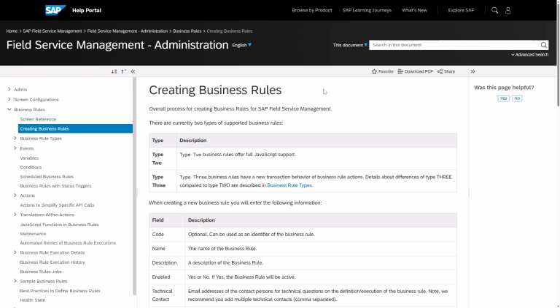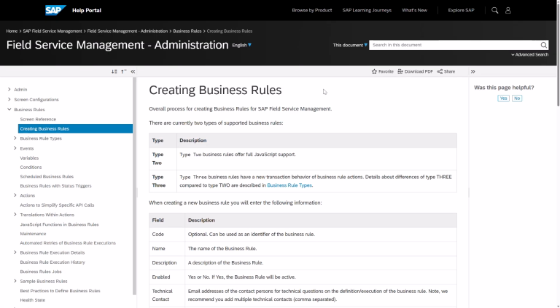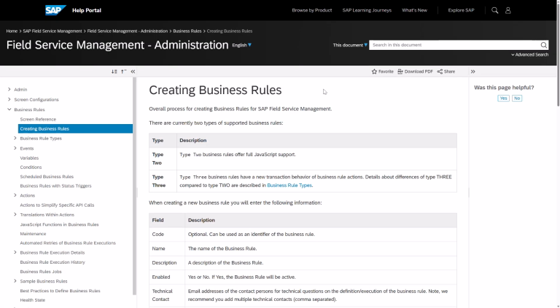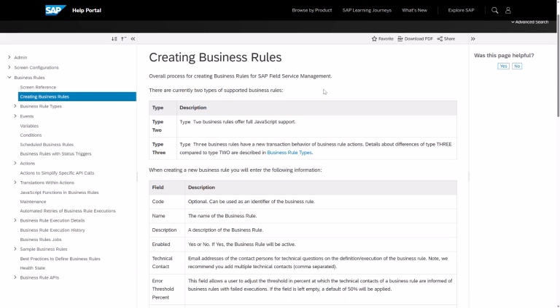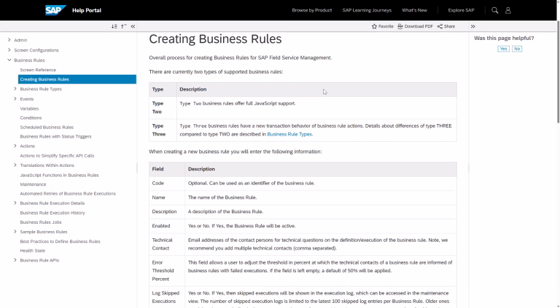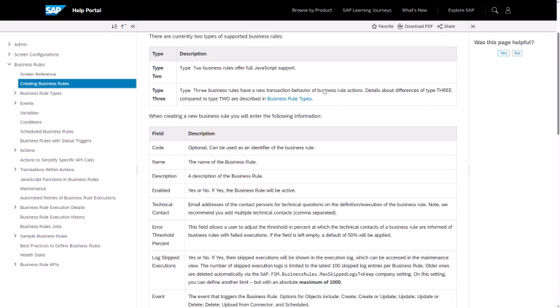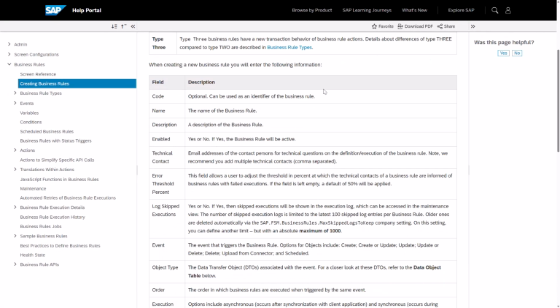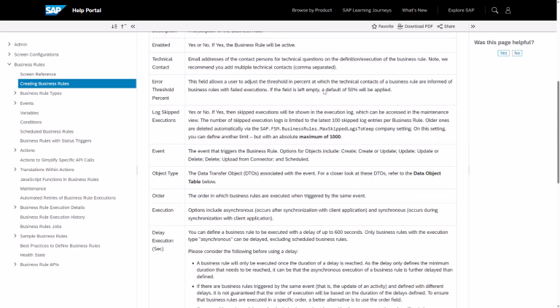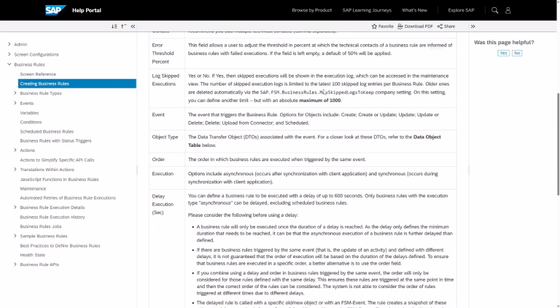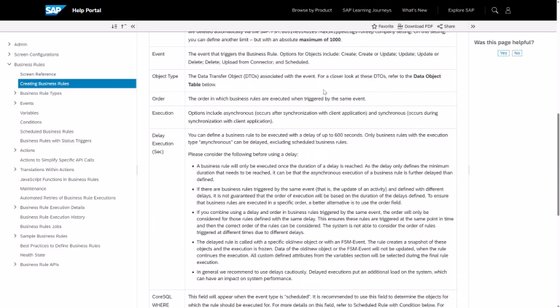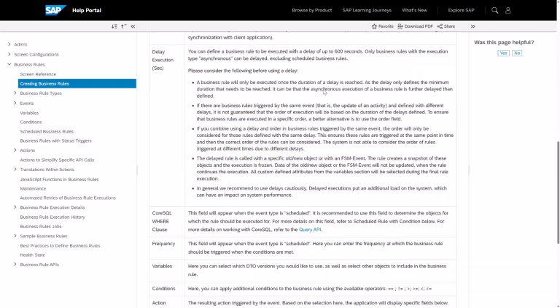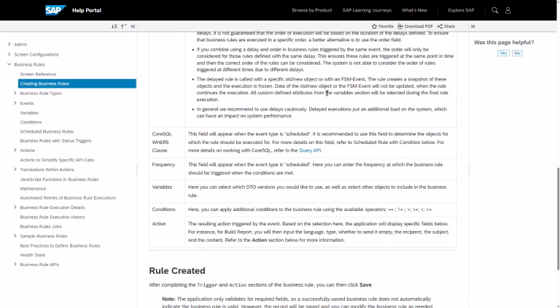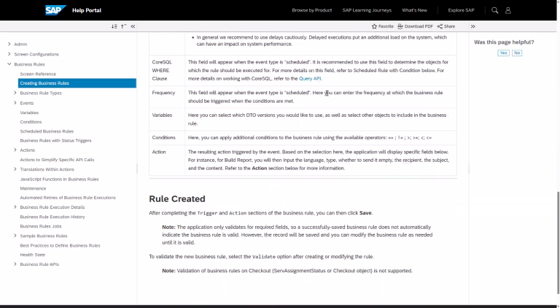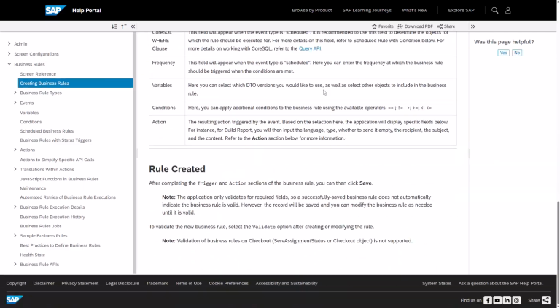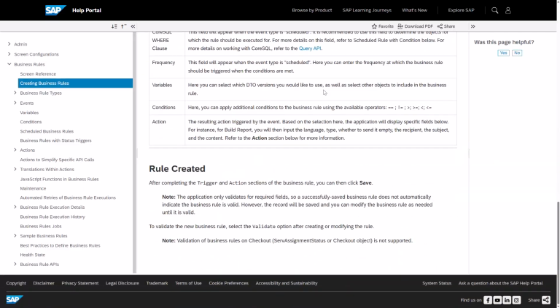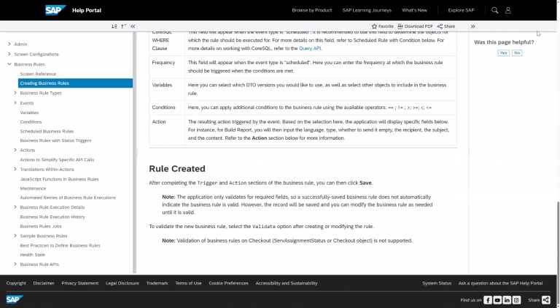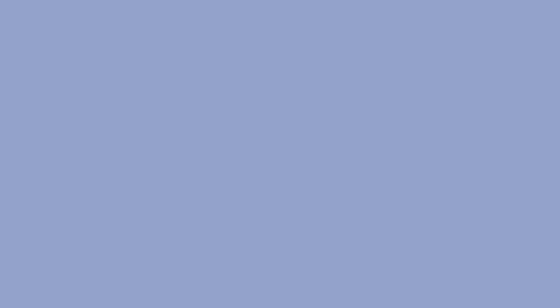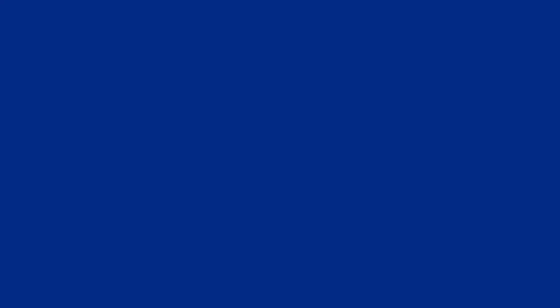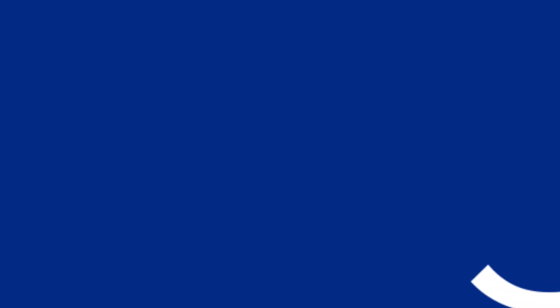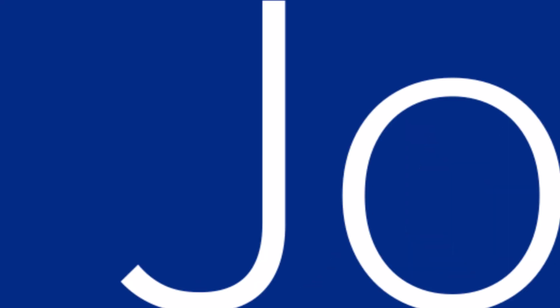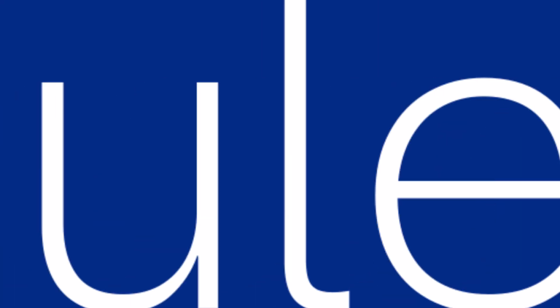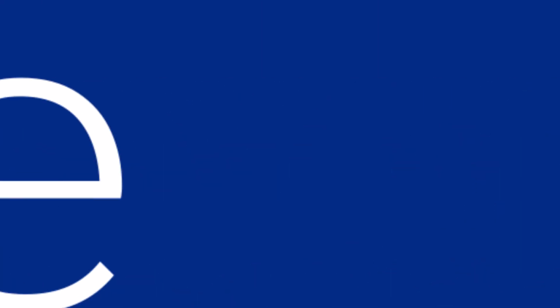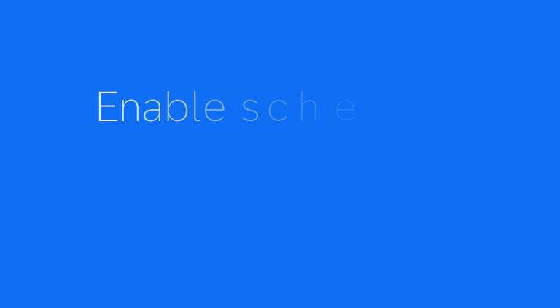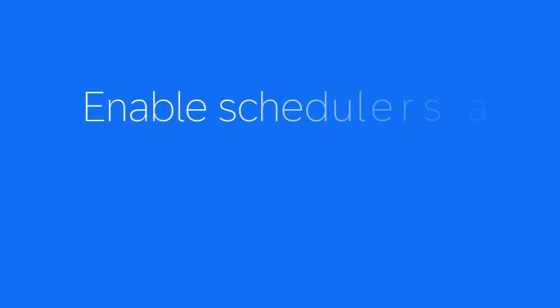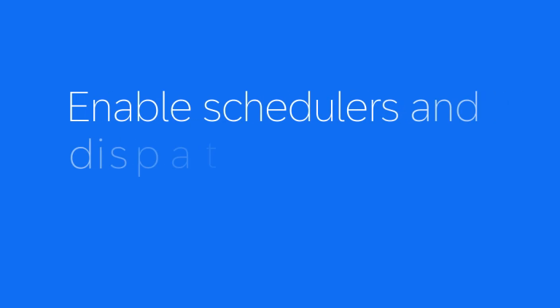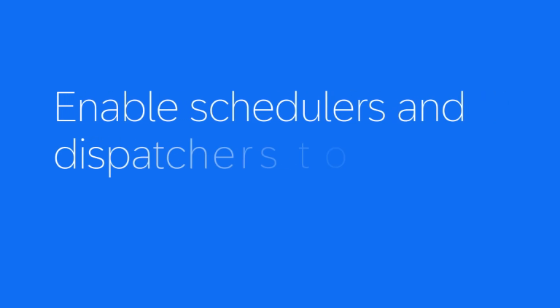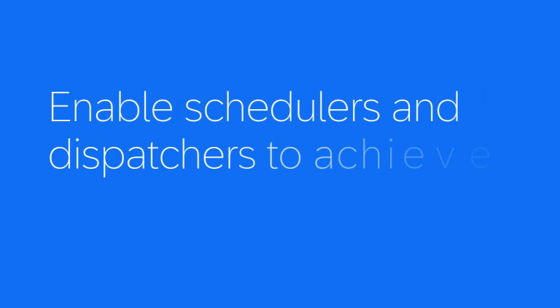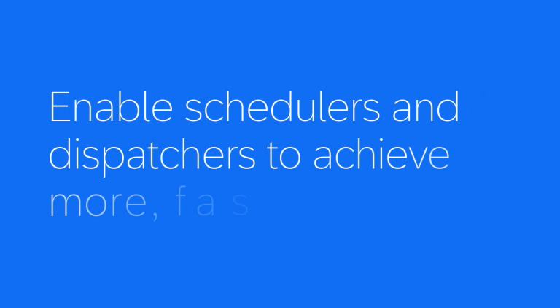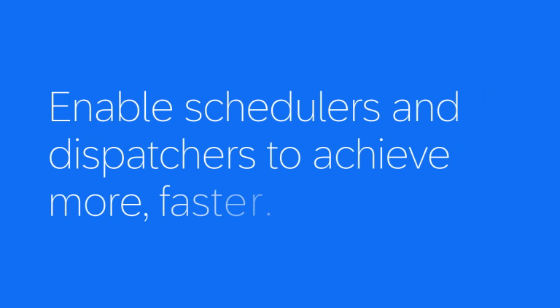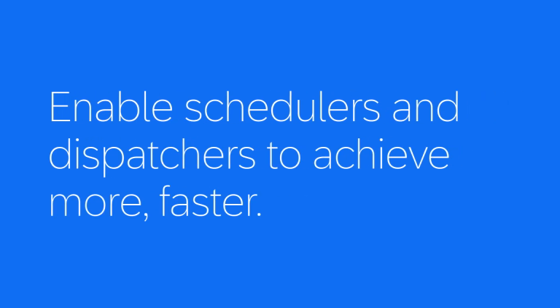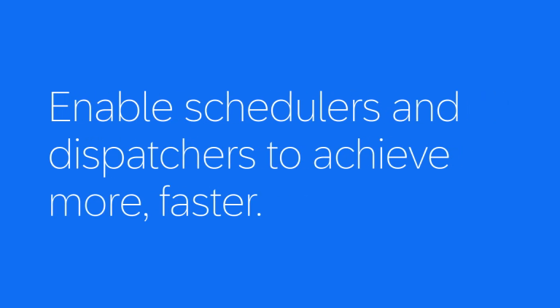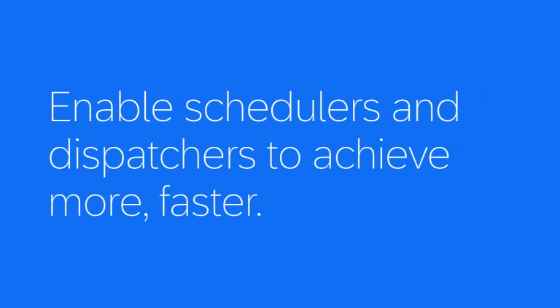That's how Joule simplifies dispatching: faster decisions, smarter workflows, and better field service management.